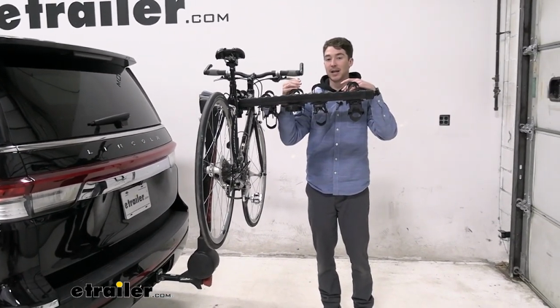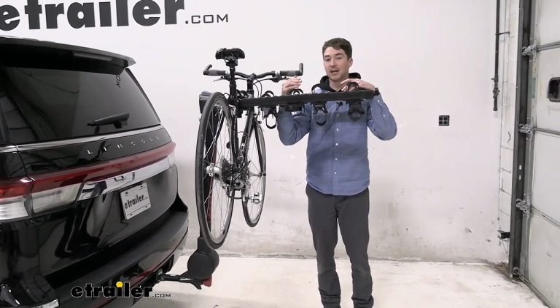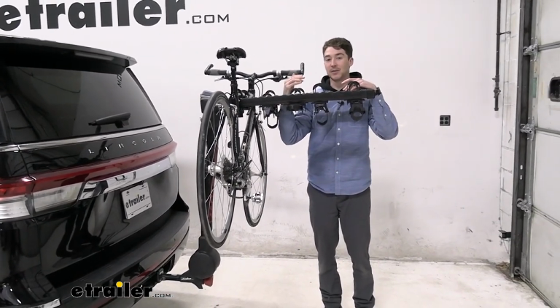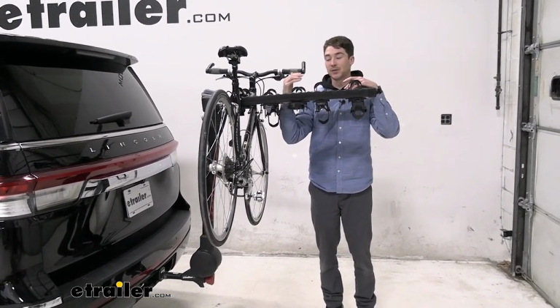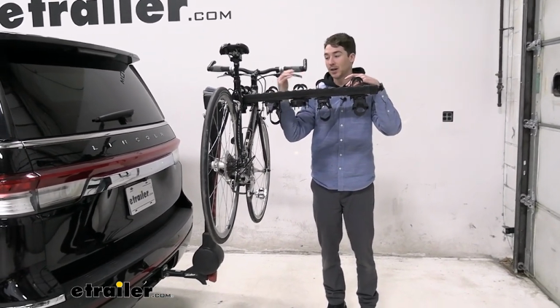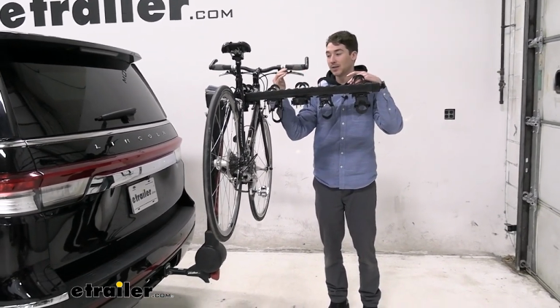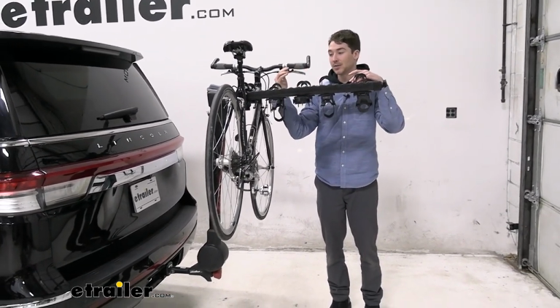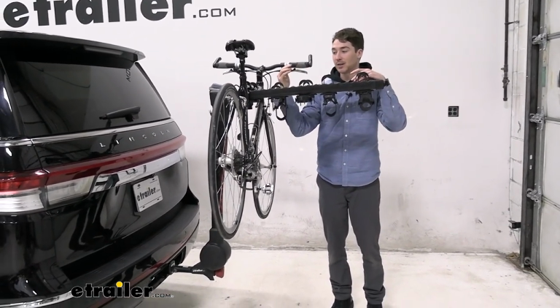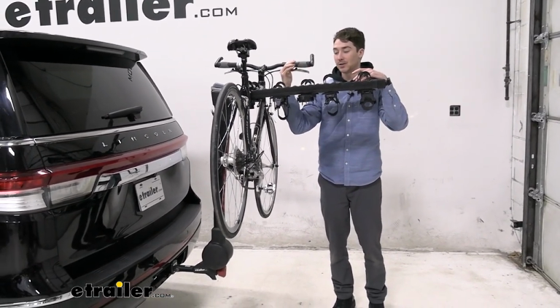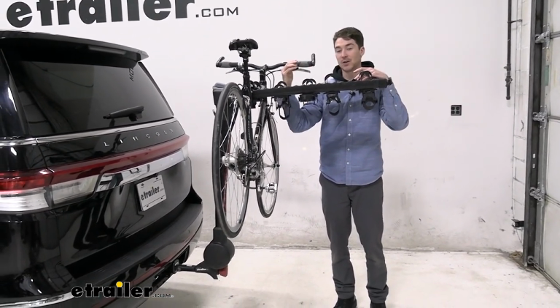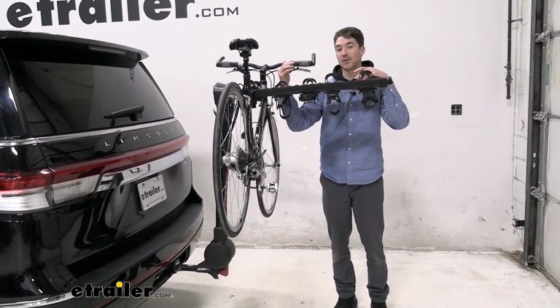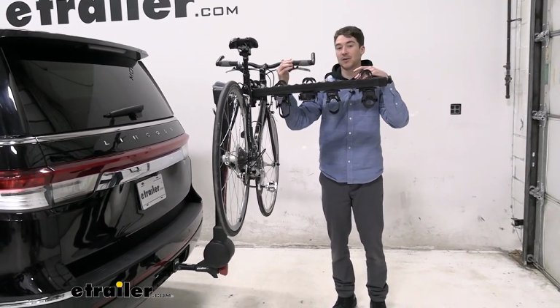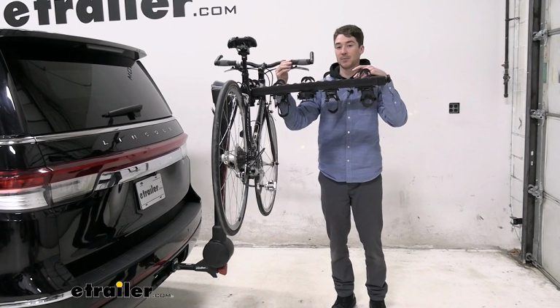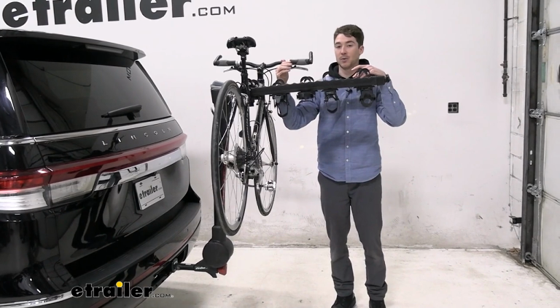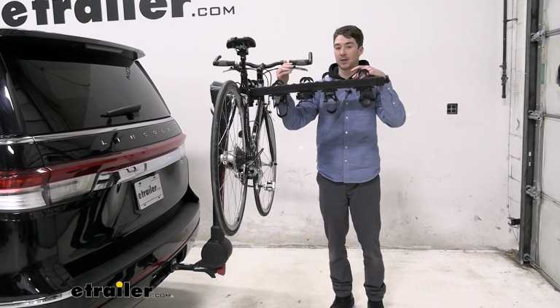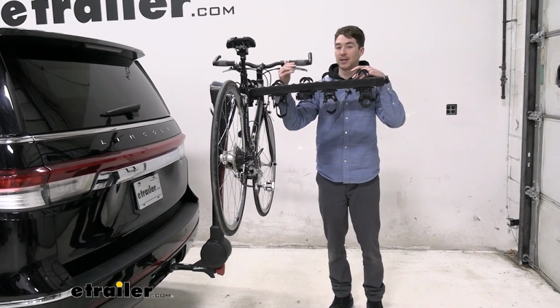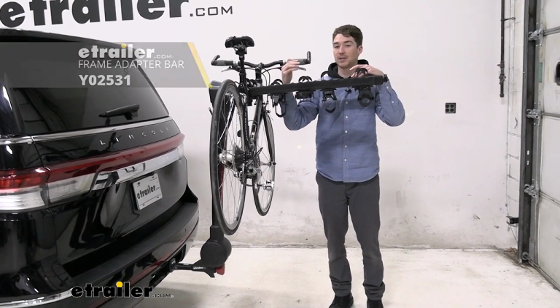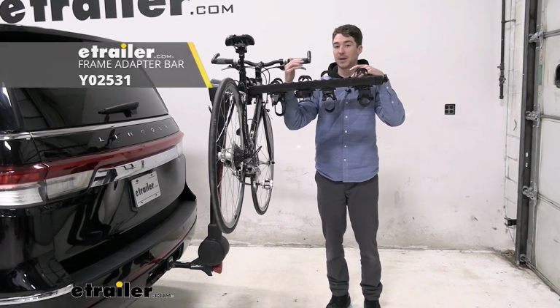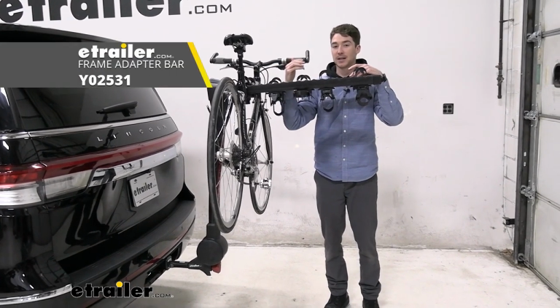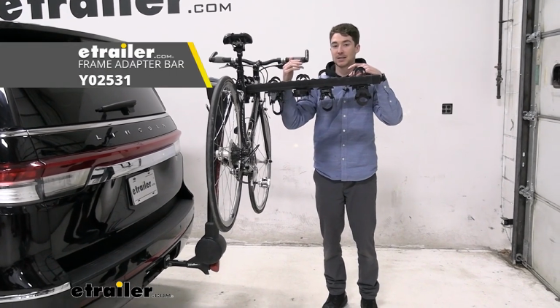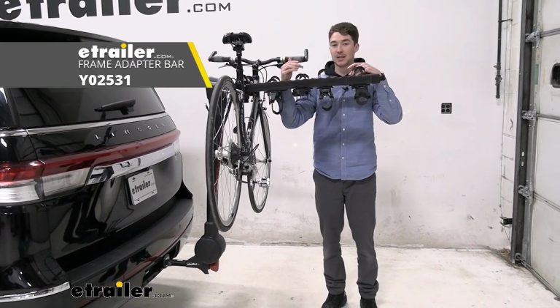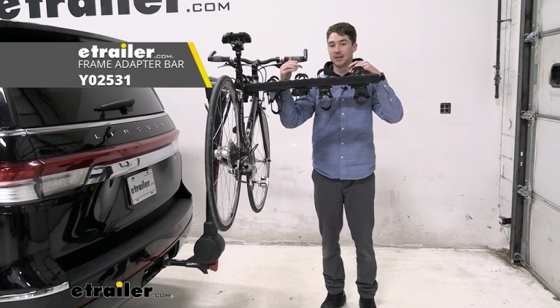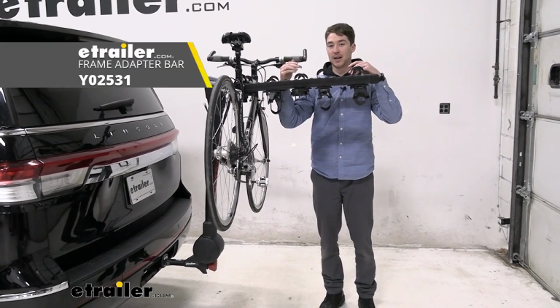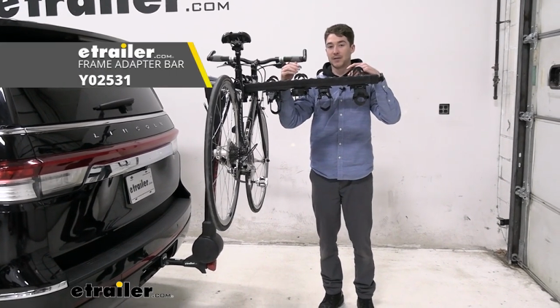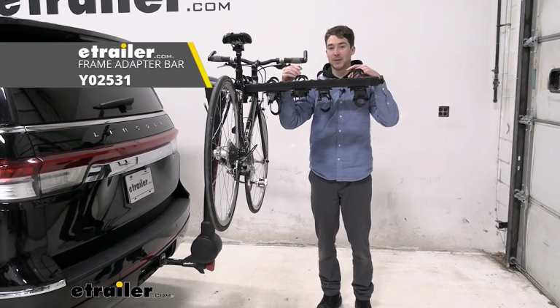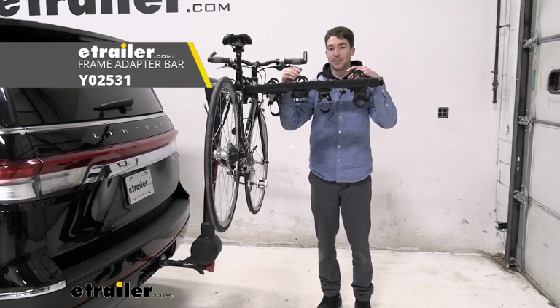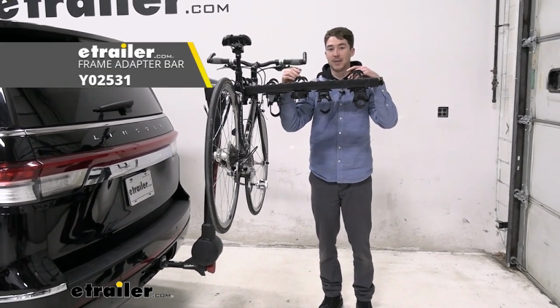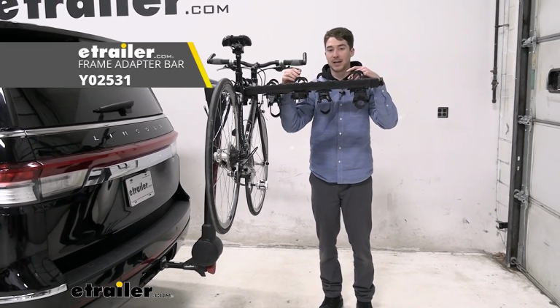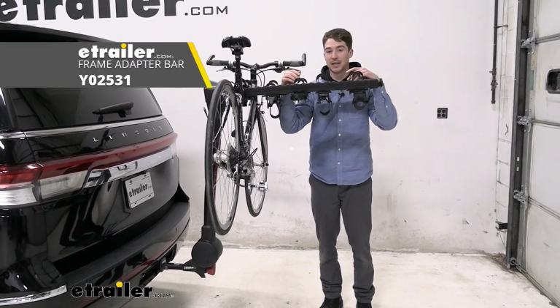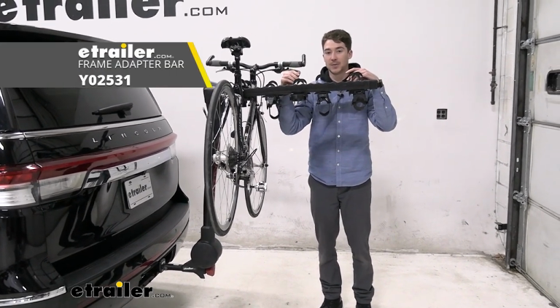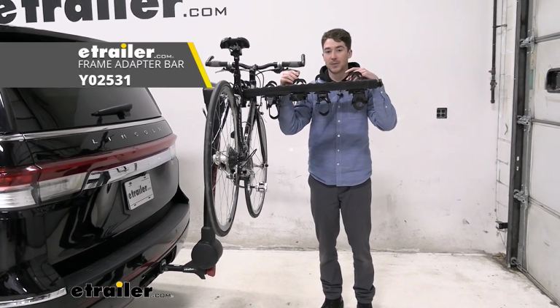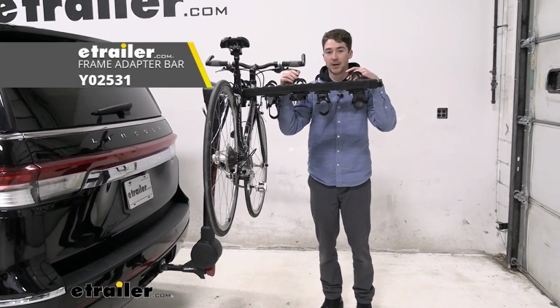And if you're trying to use an alternative frame or kids bikes, you might have to pick up a bike adapter bar.